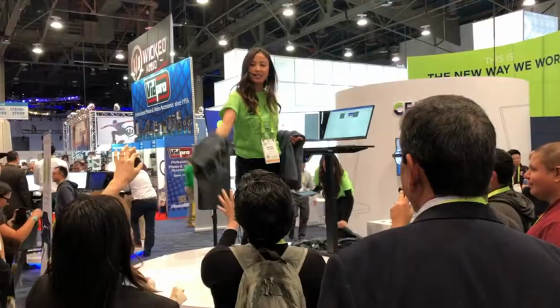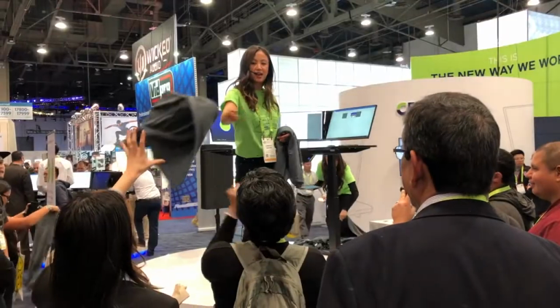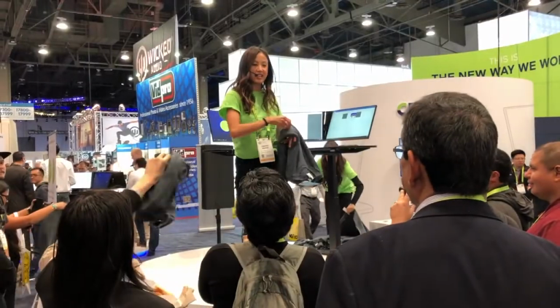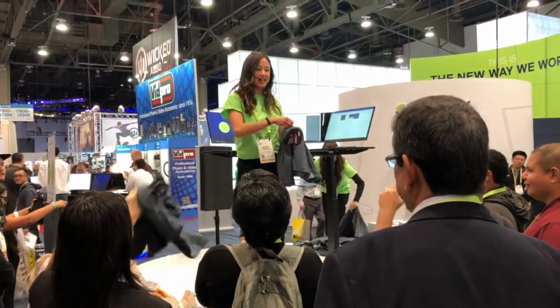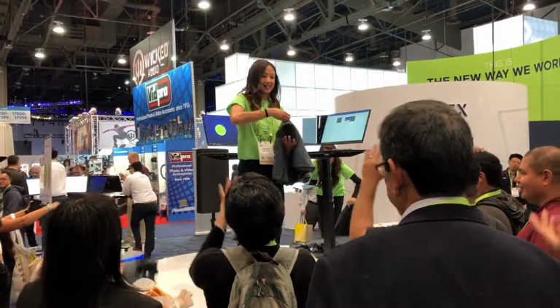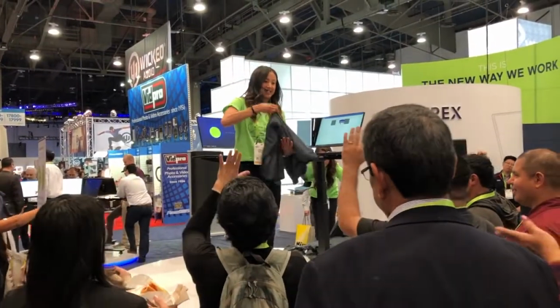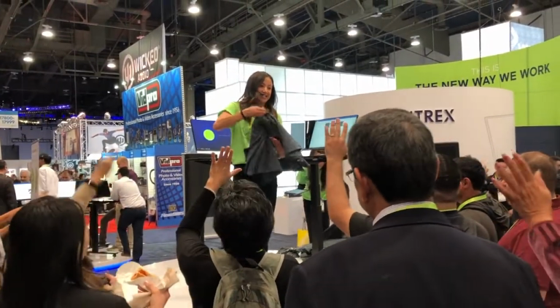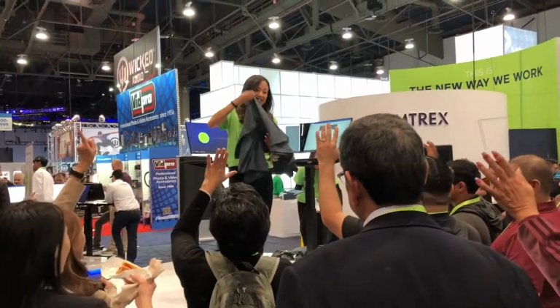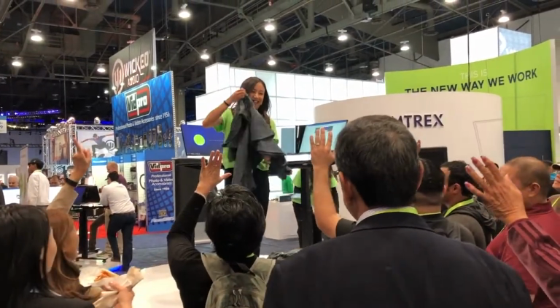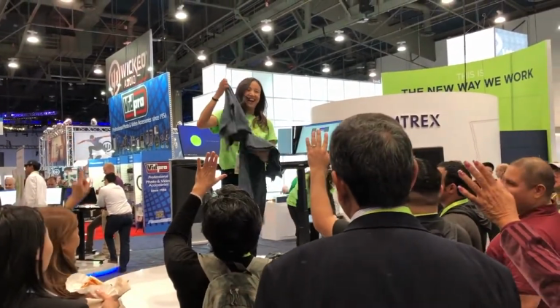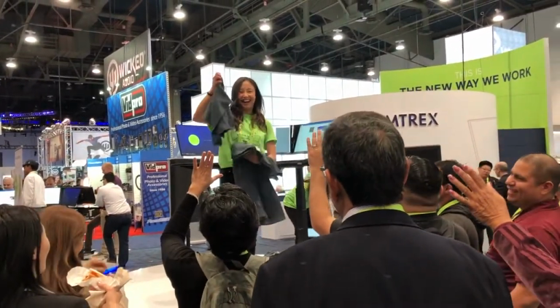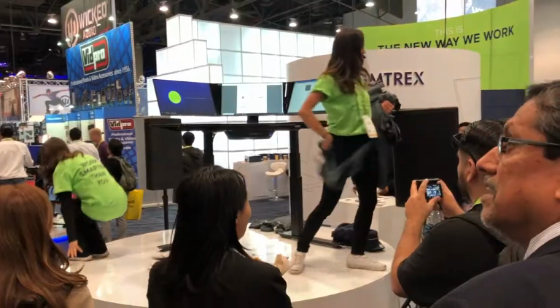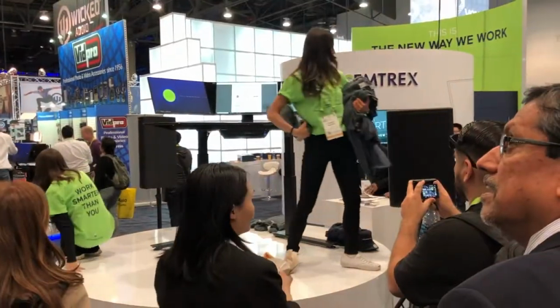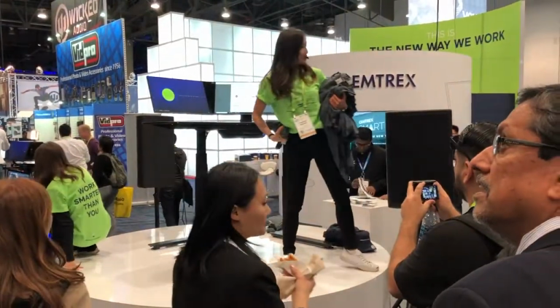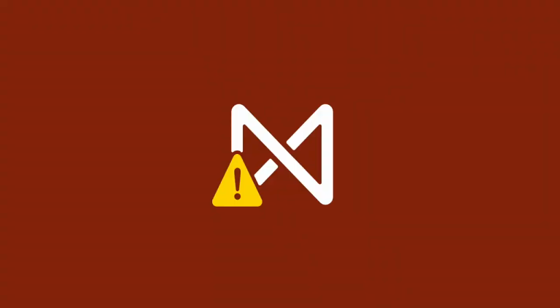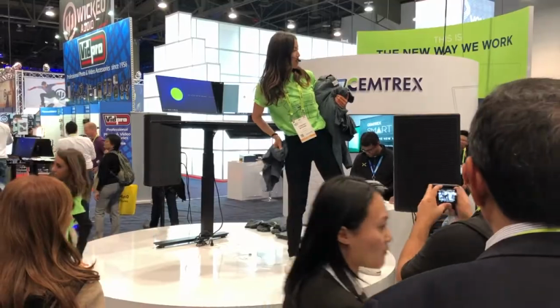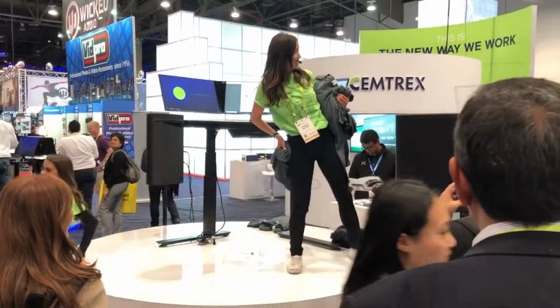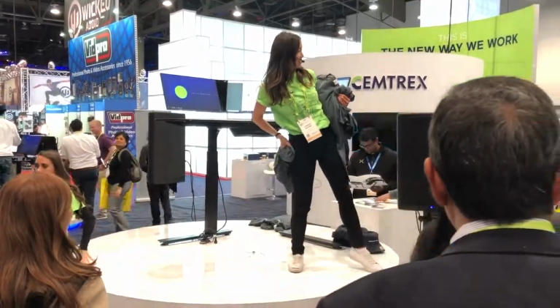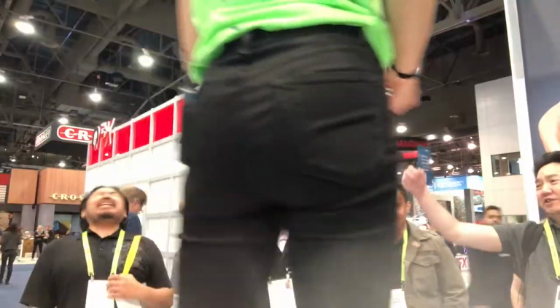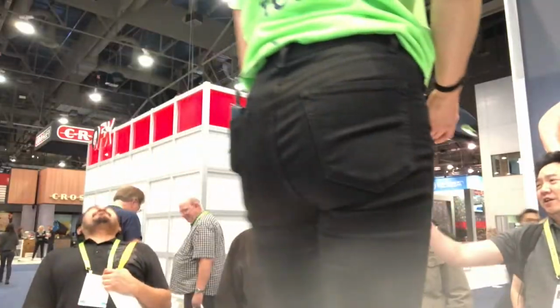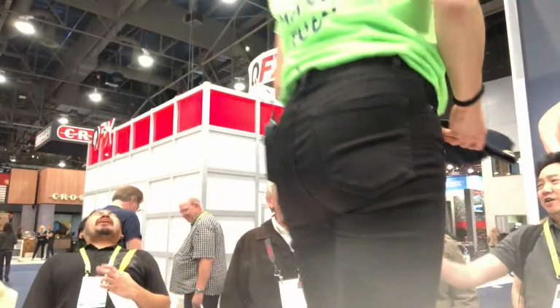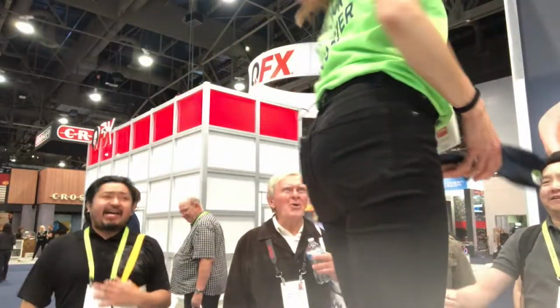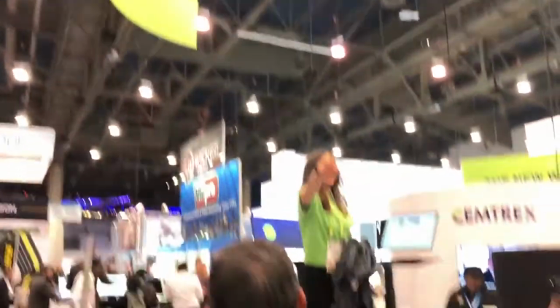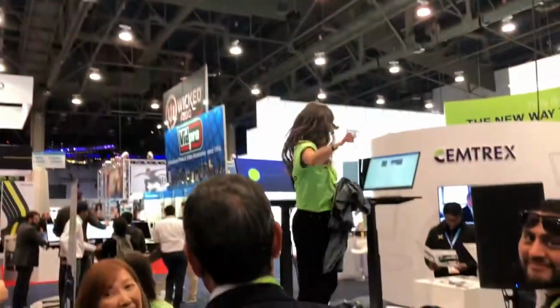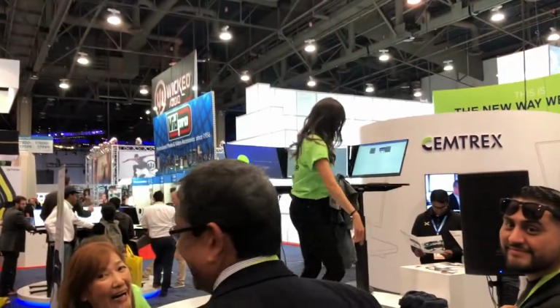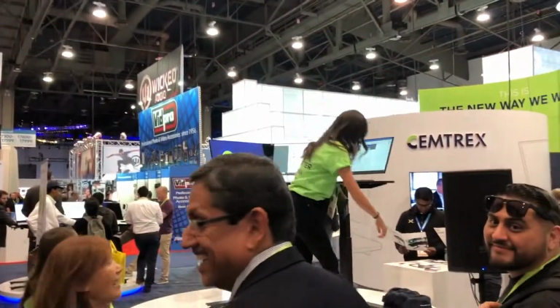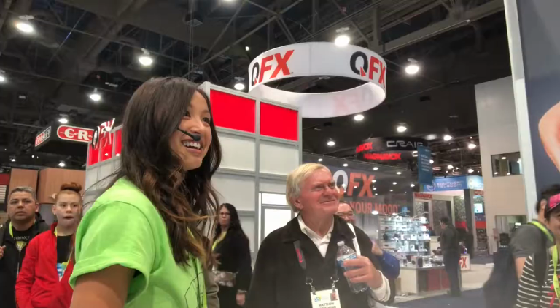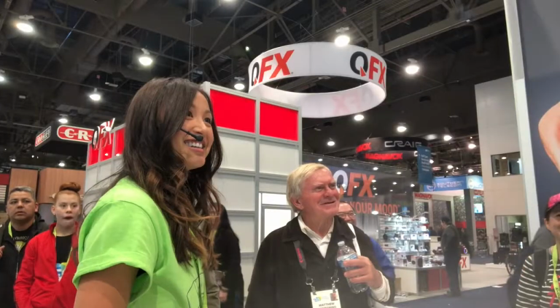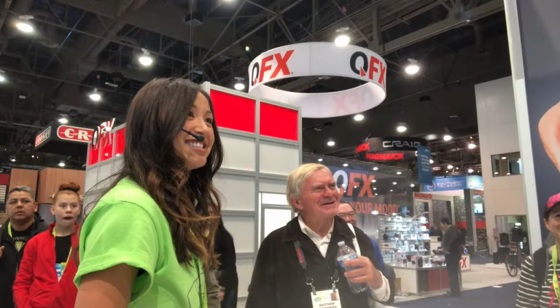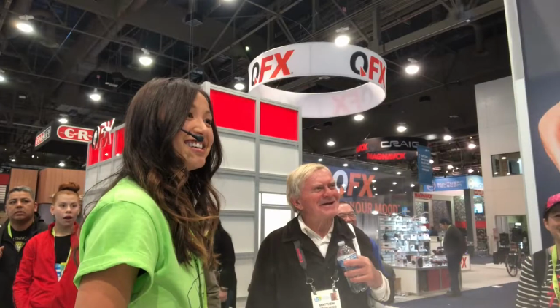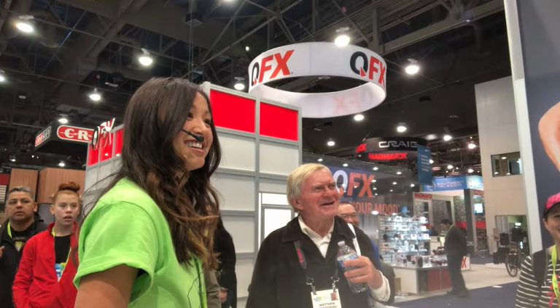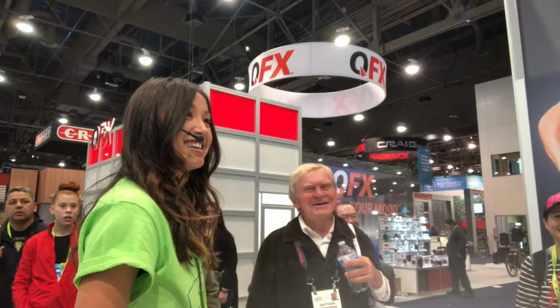What's a Smart Desk? Smart Desk! I love Smart Desk. I'll give you a hat for that one. Smart Desk!